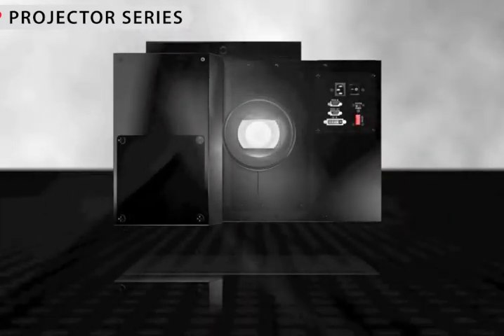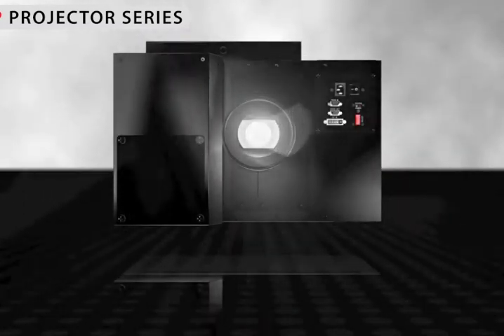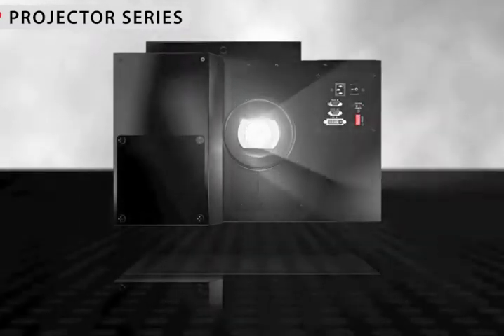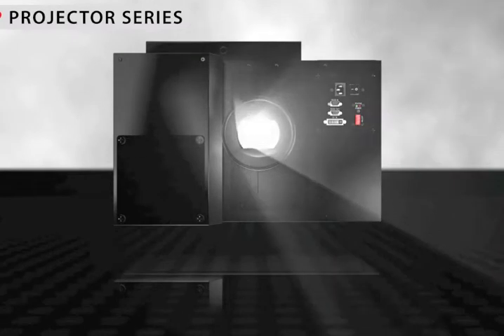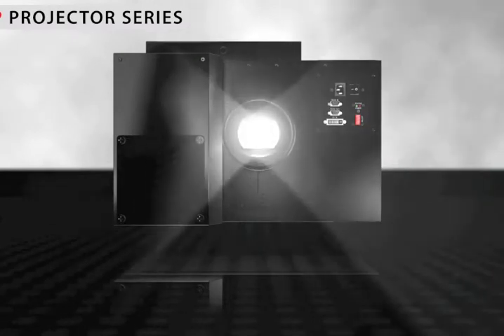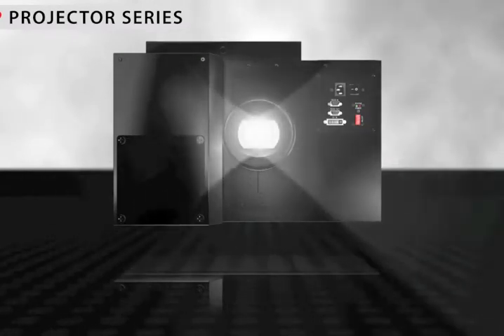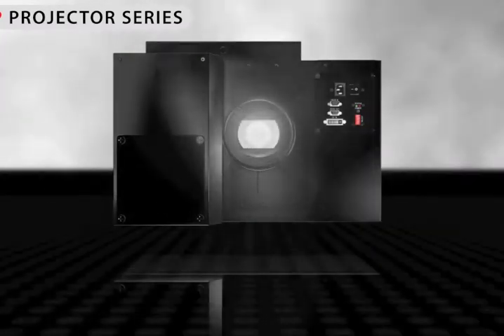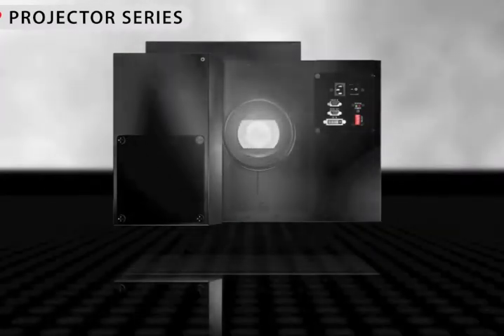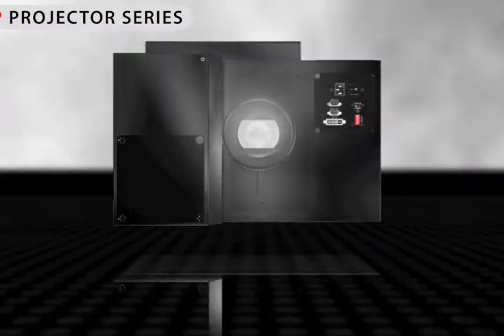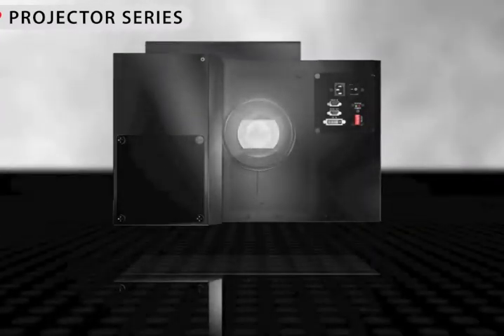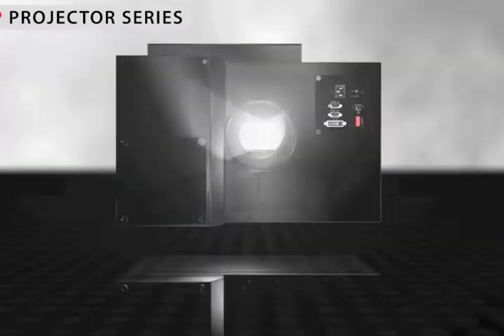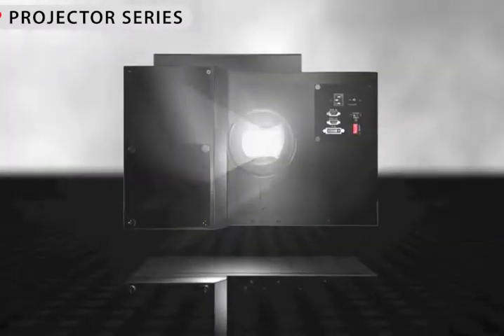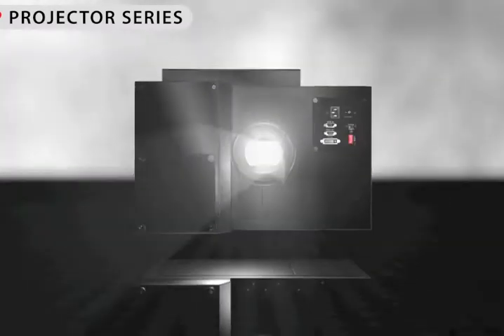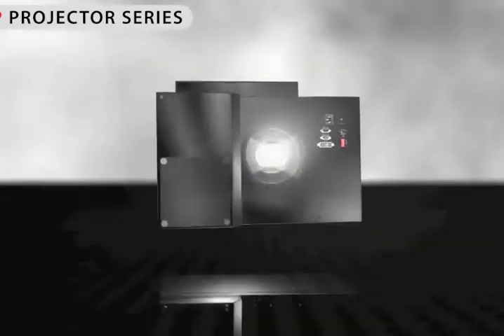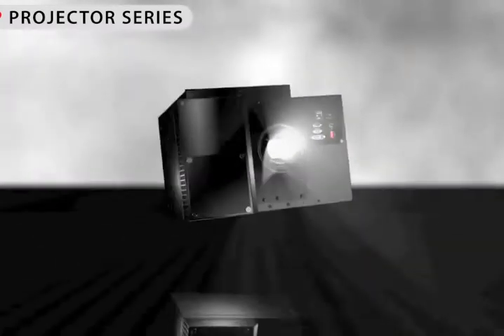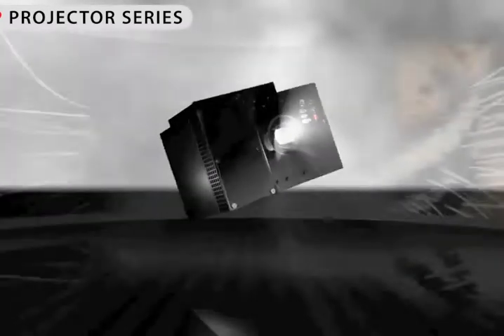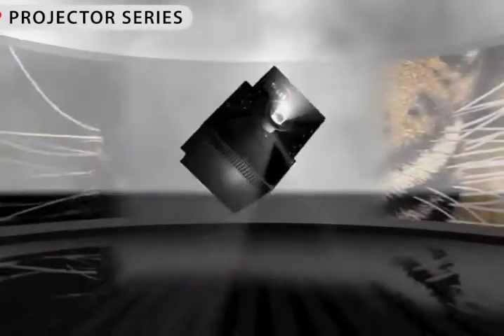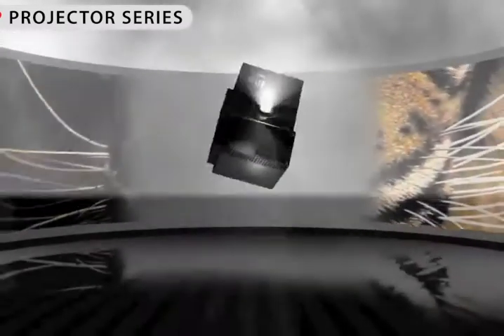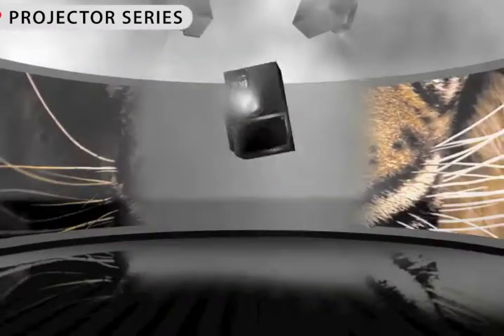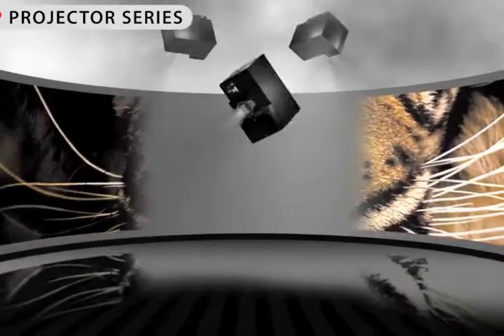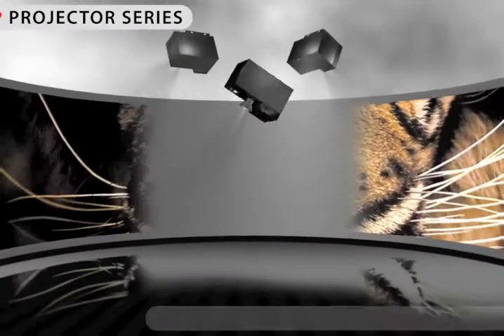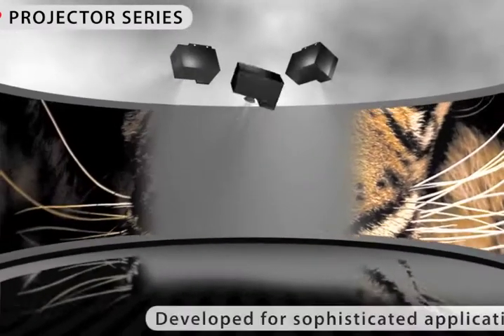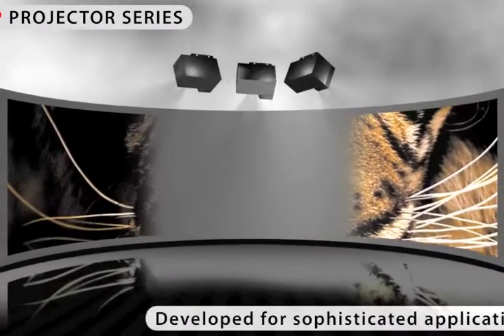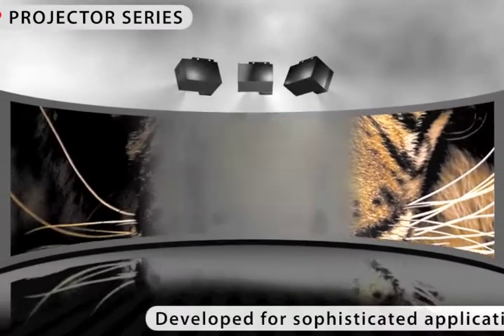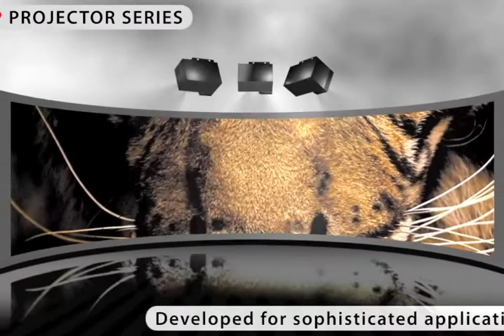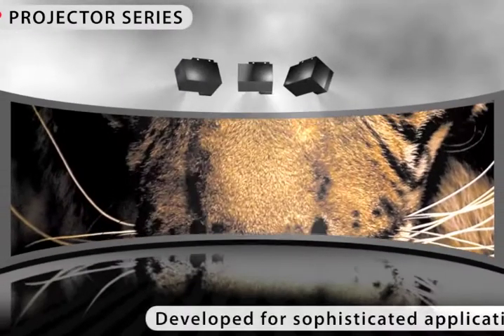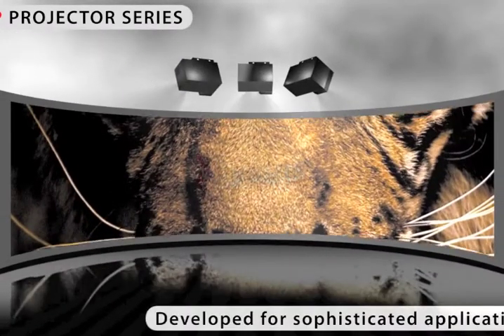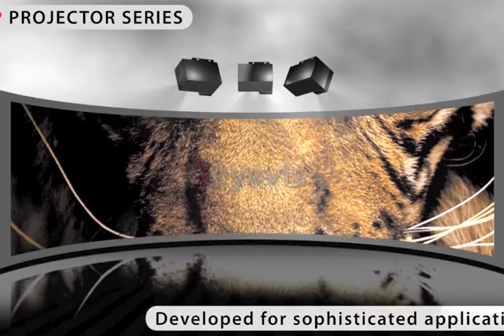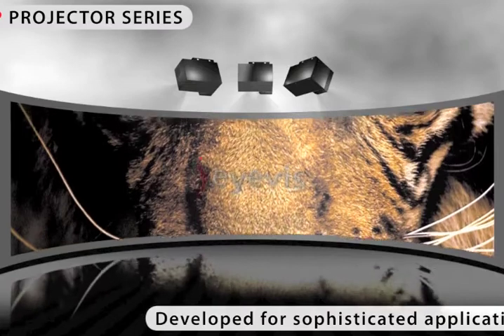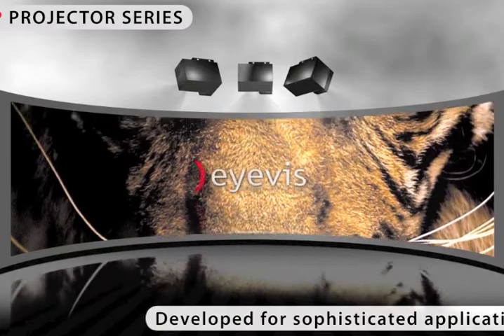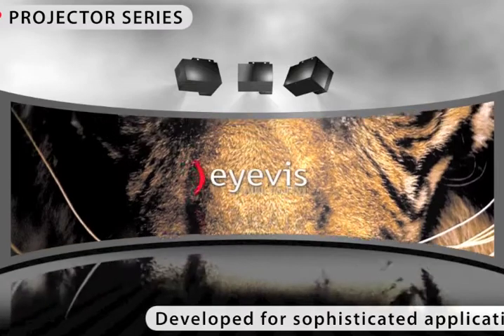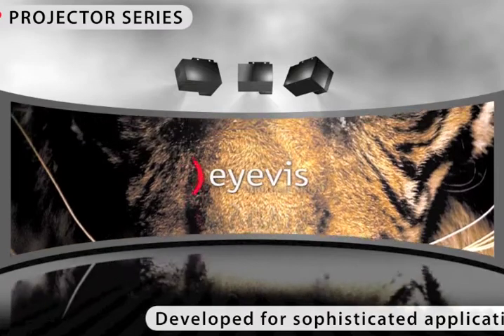Our standalone projectors are especially designed for tough use. This can already be seen from their robust metal housing.